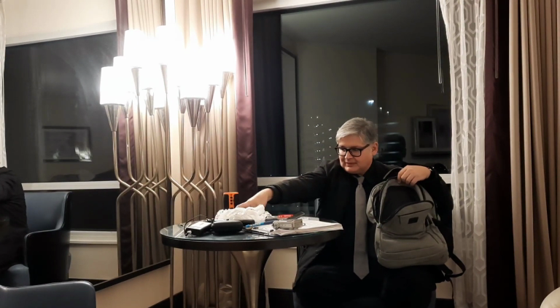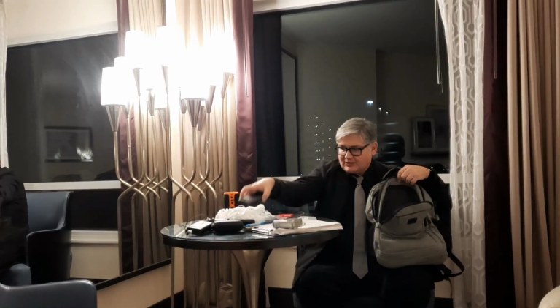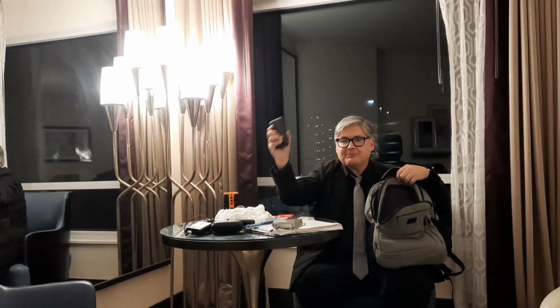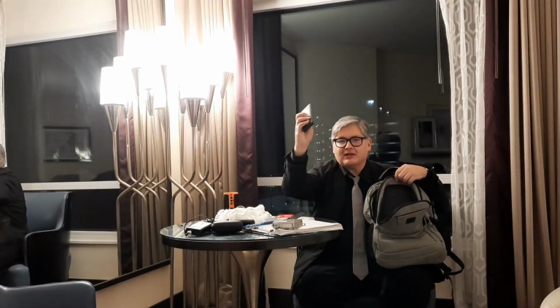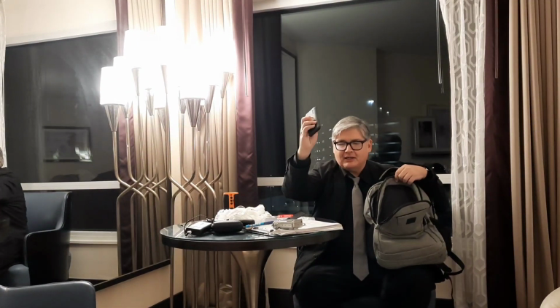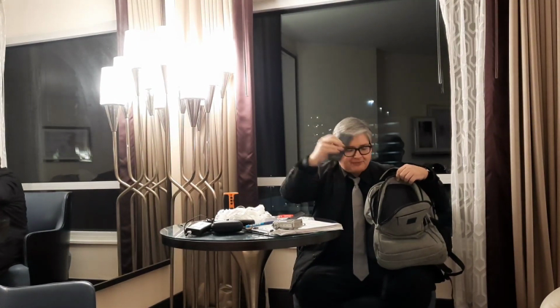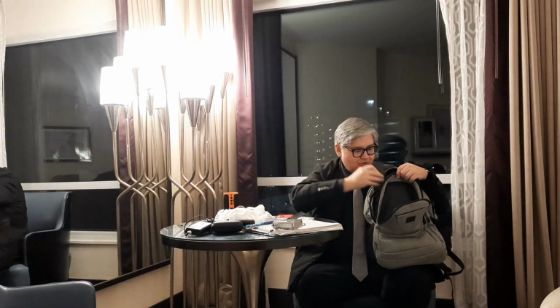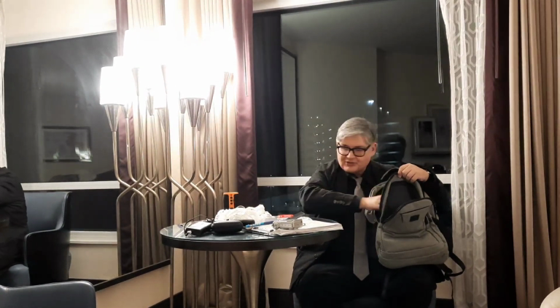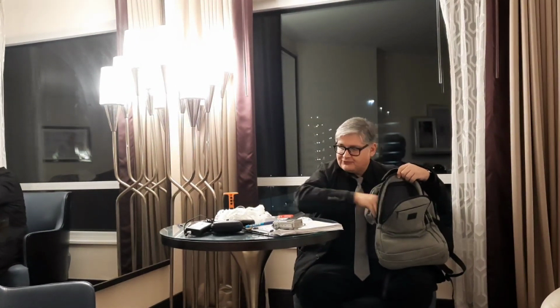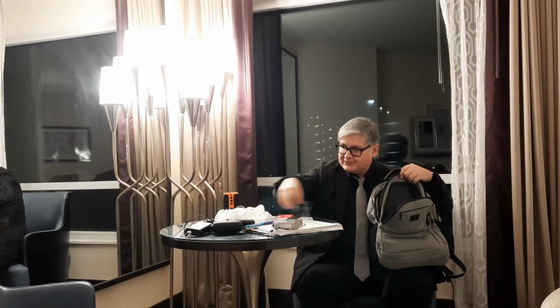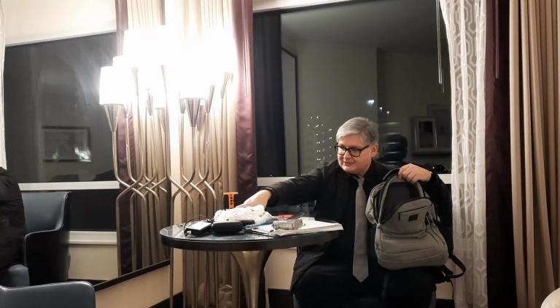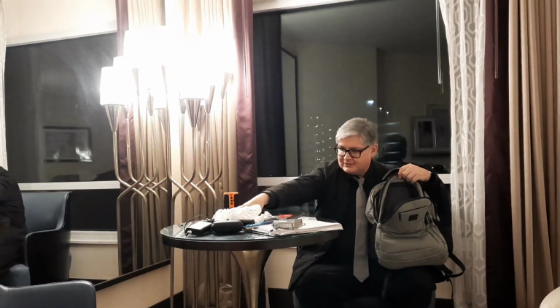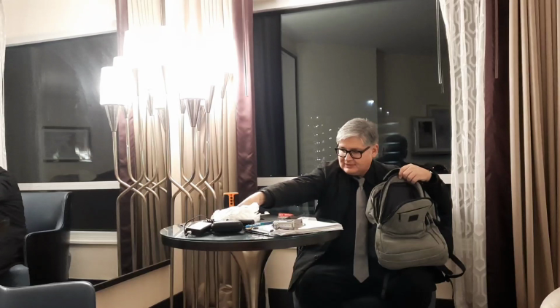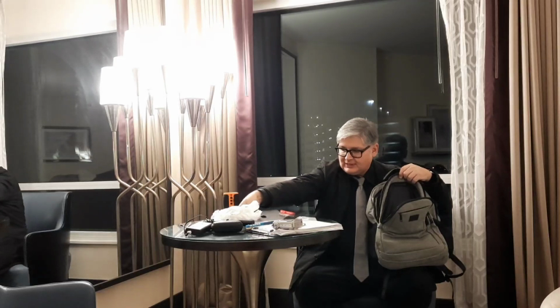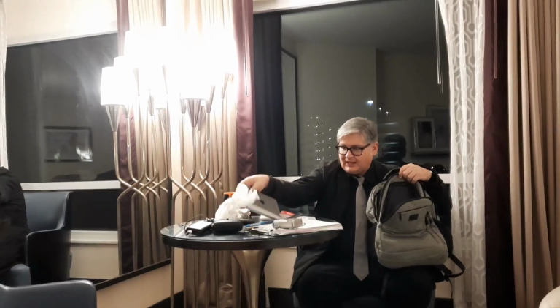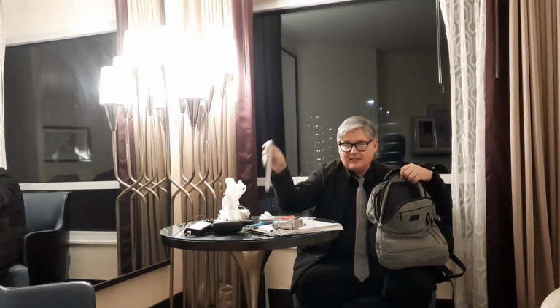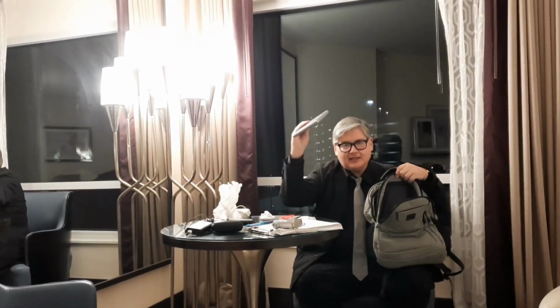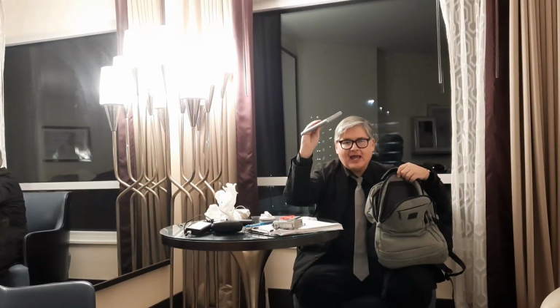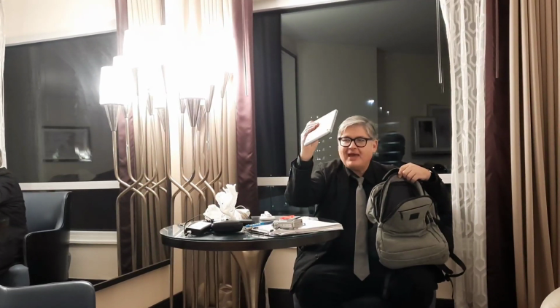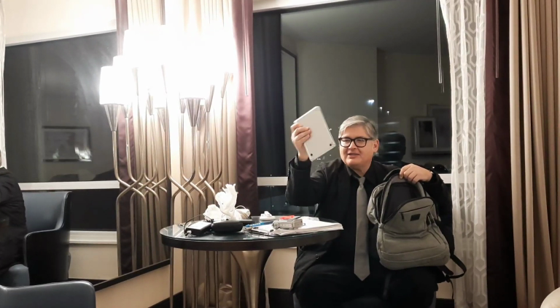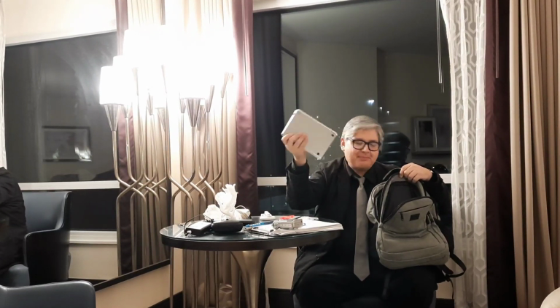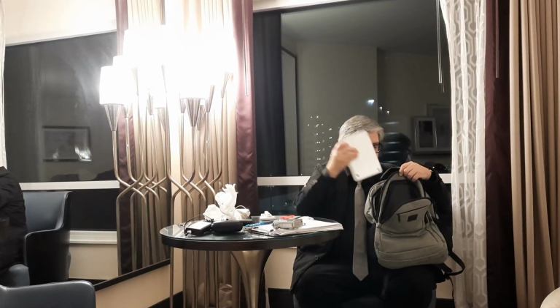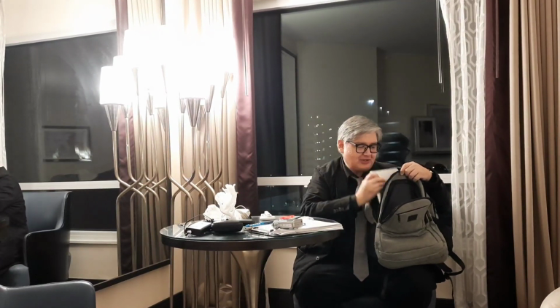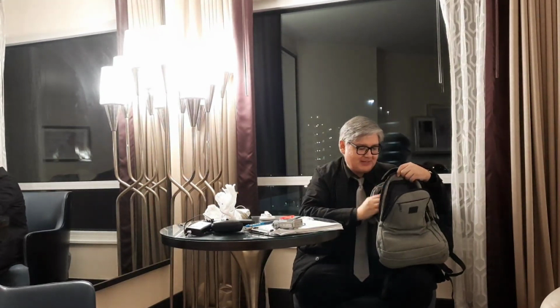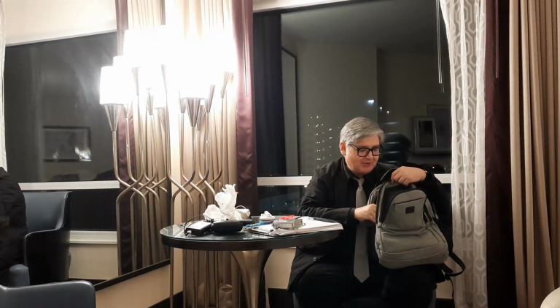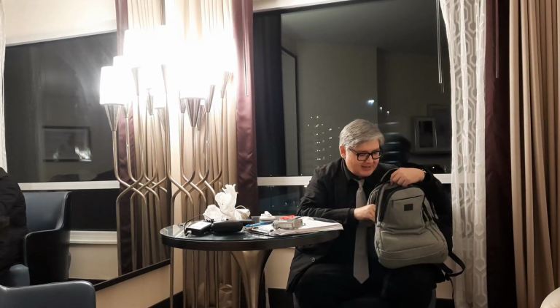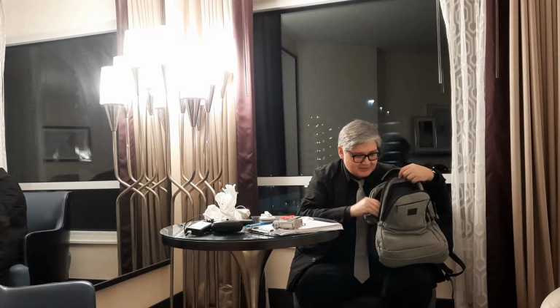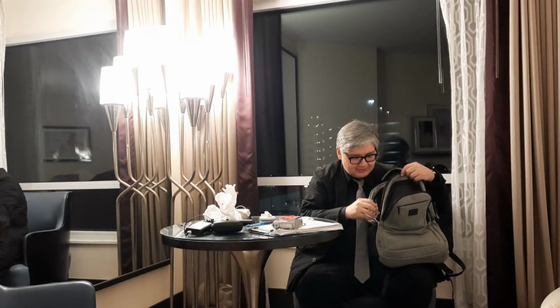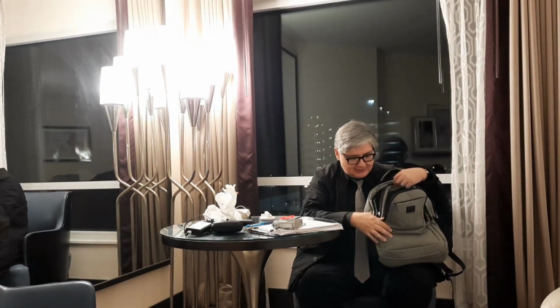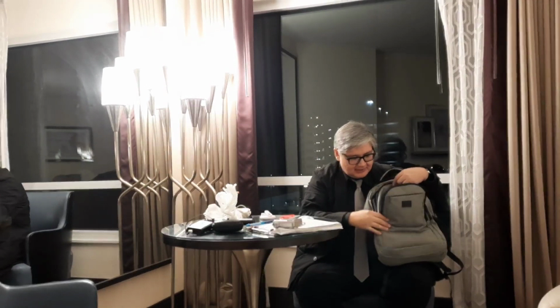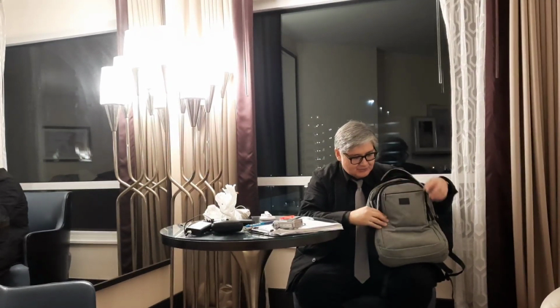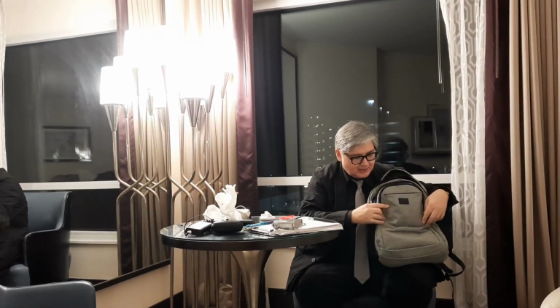I usually put a phone charger up front. And an iPad — it's an iPad mini — so I can read a book if I need to as well.